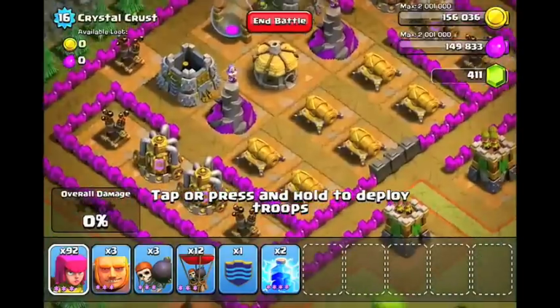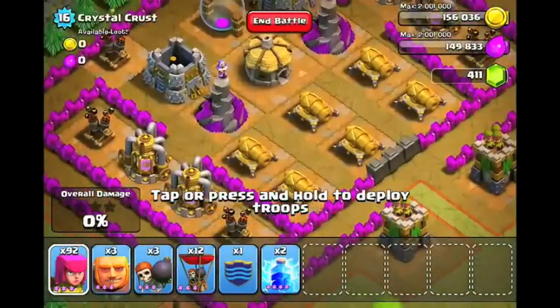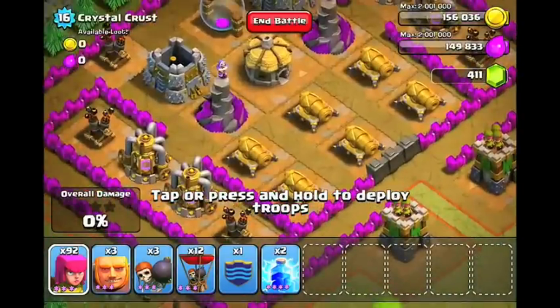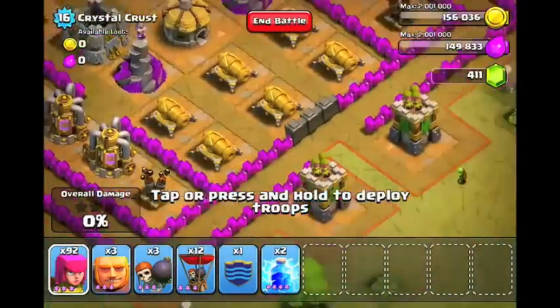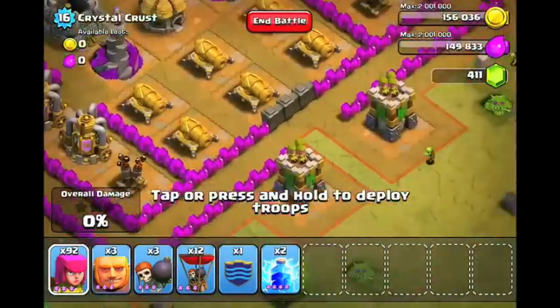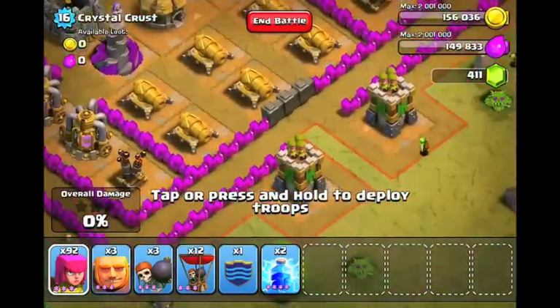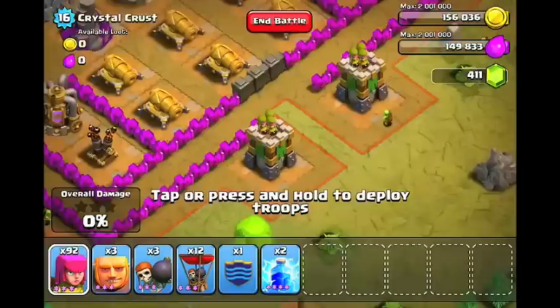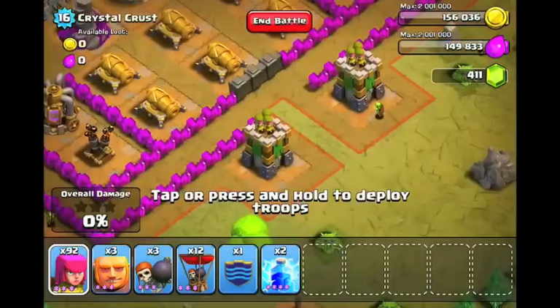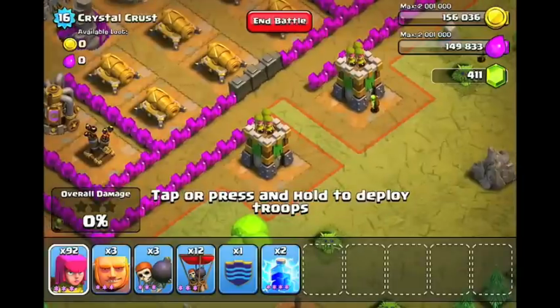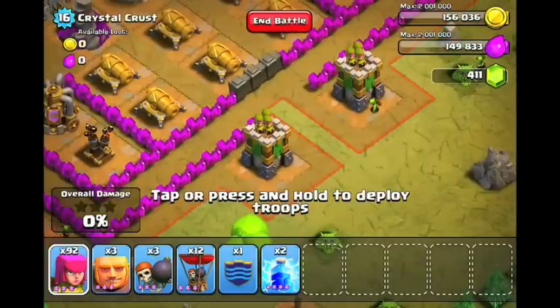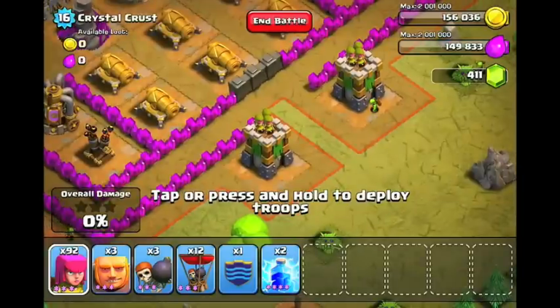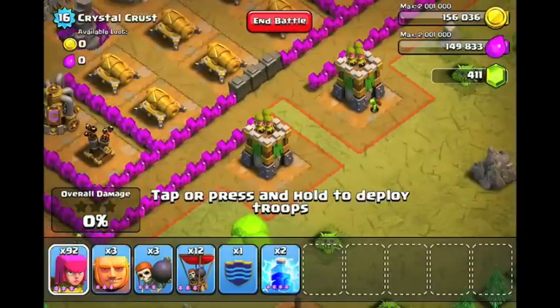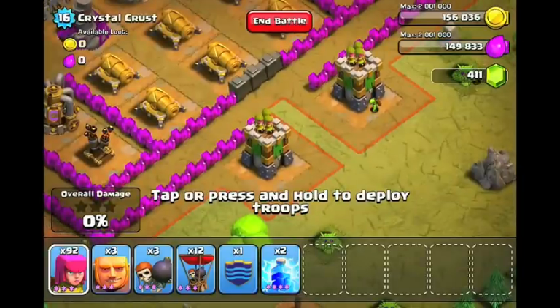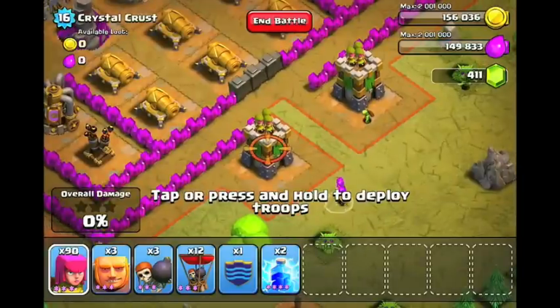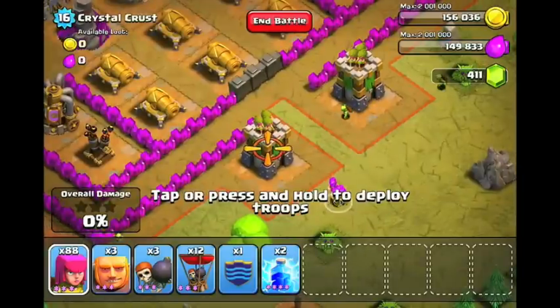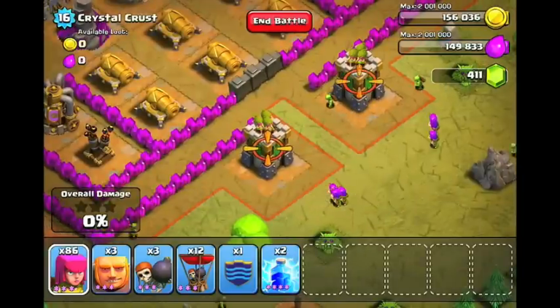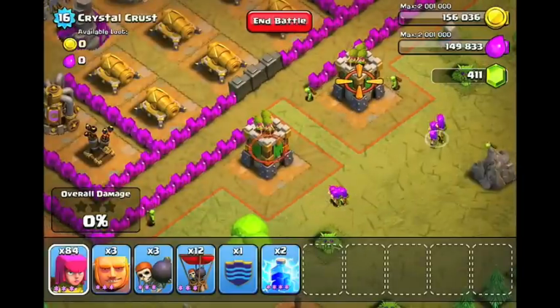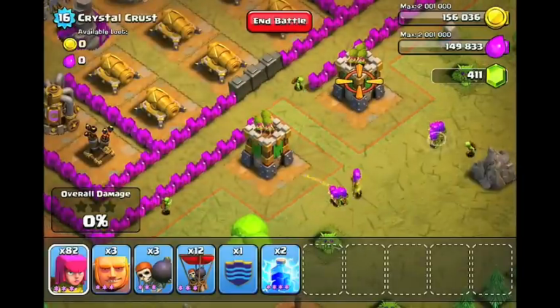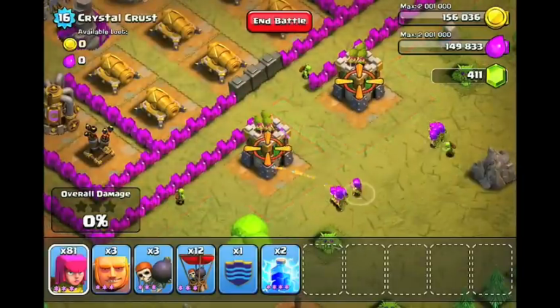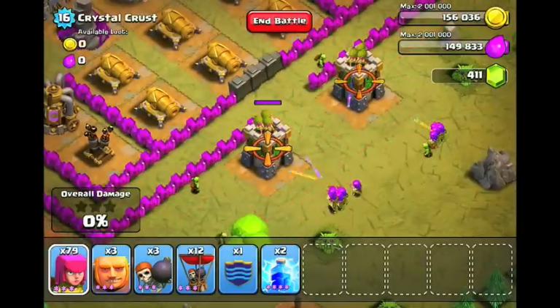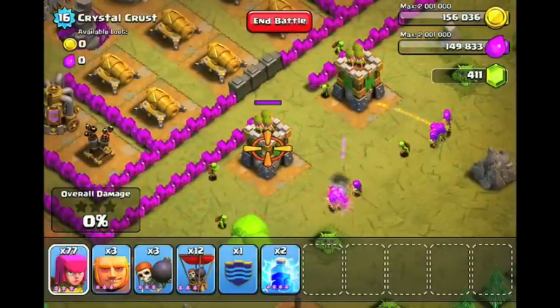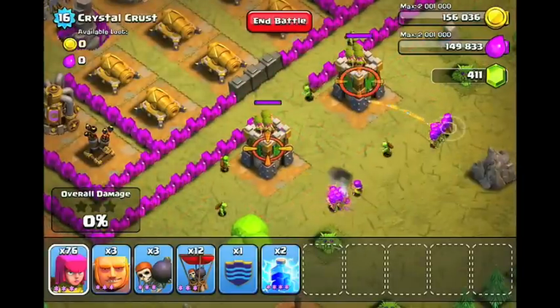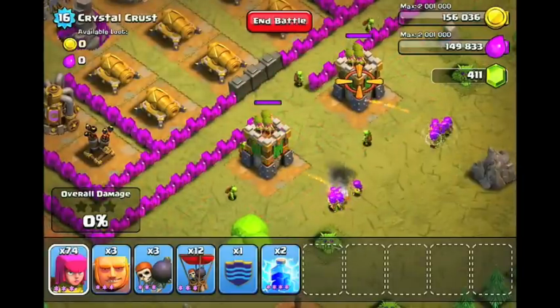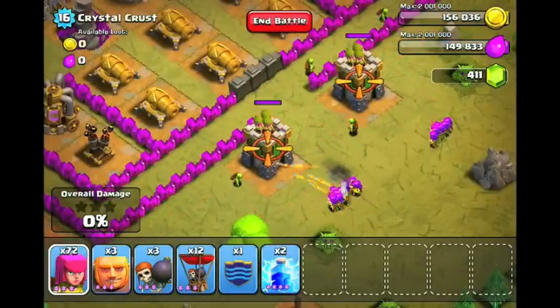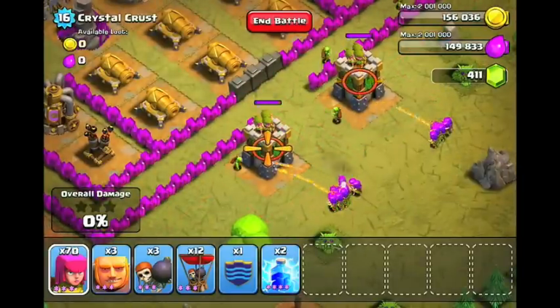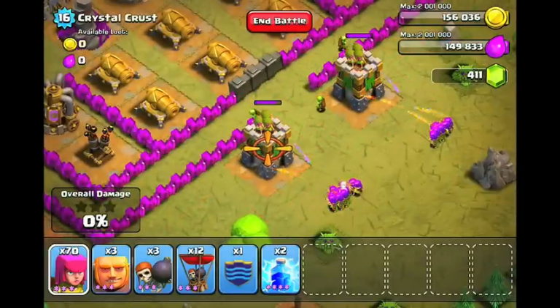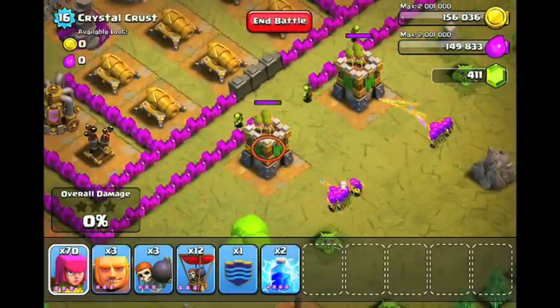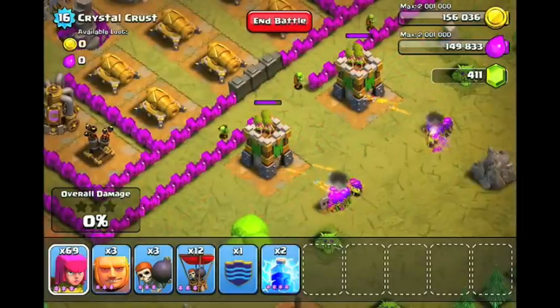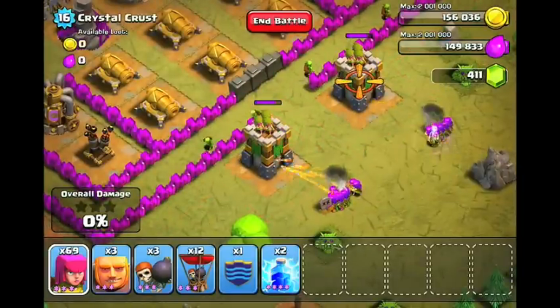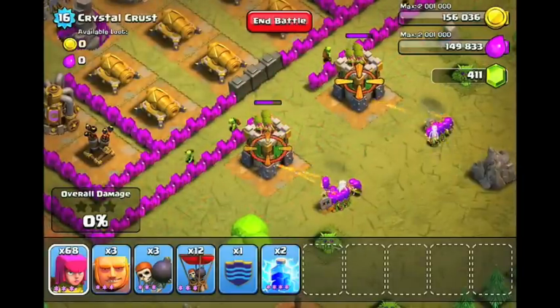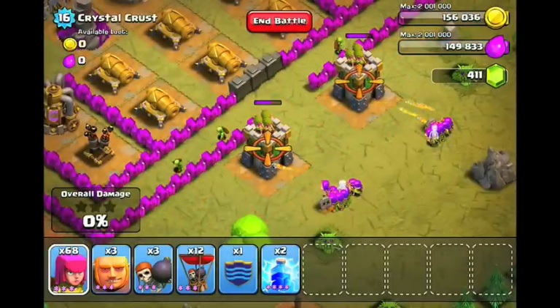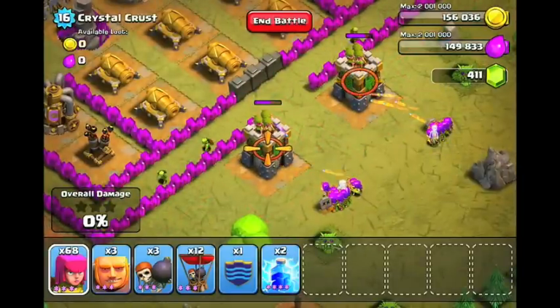To start, we're going to take out the two archer towers on the bottom. Drop about 10 archers on each side and that should go ahead and get the job done.